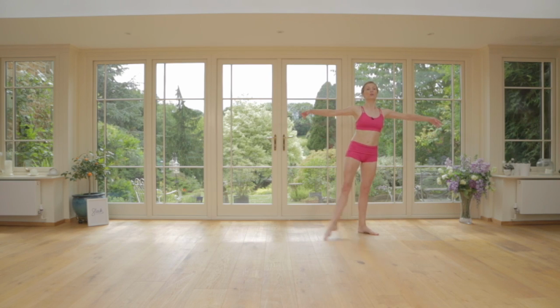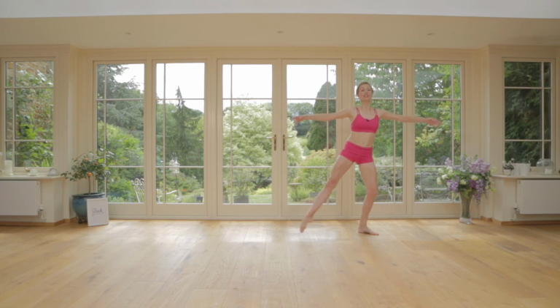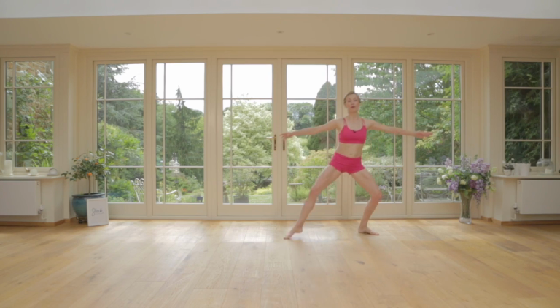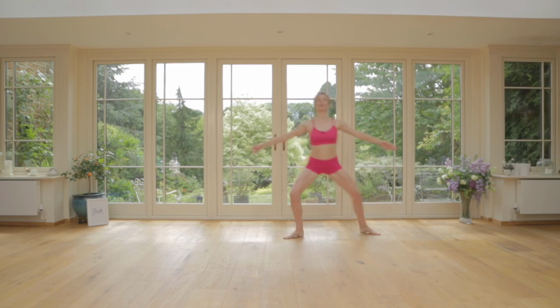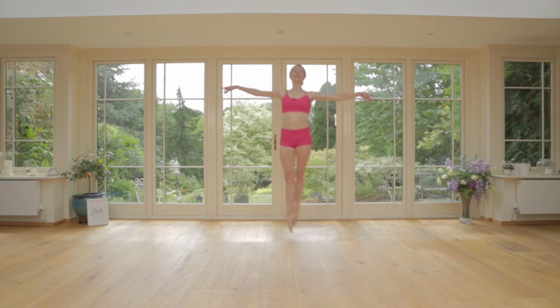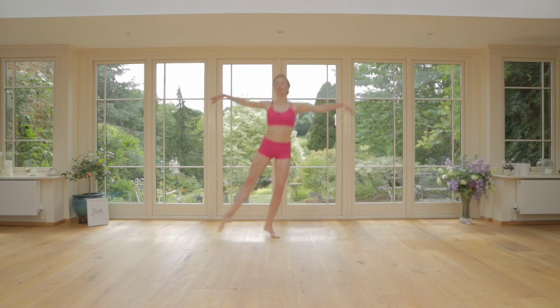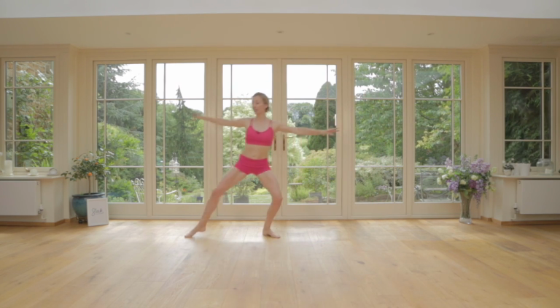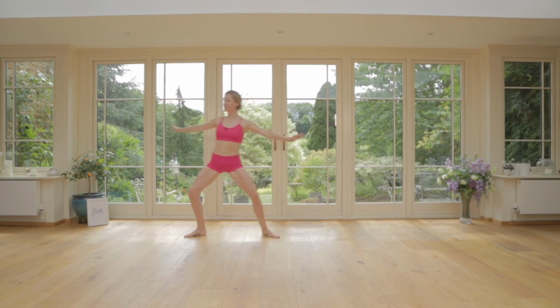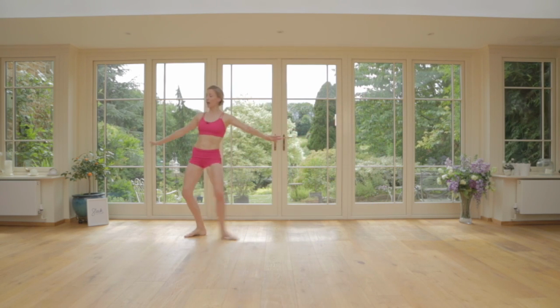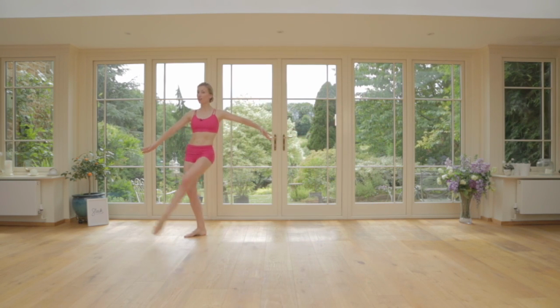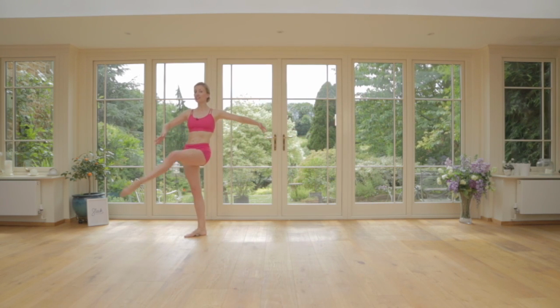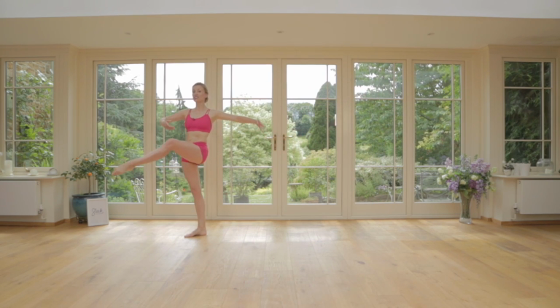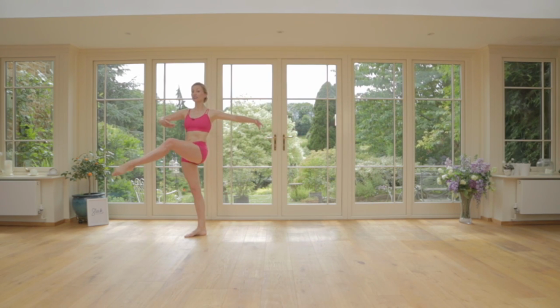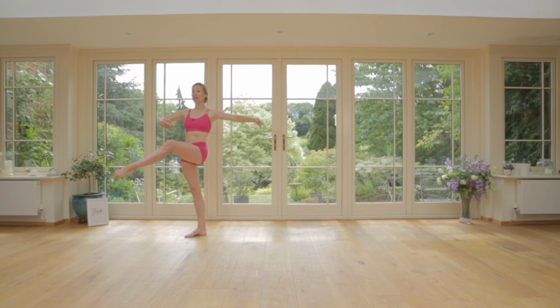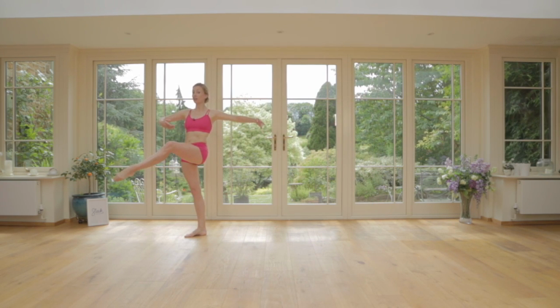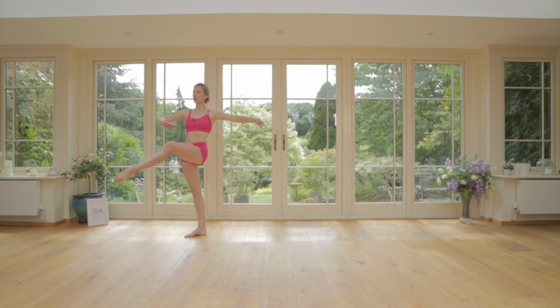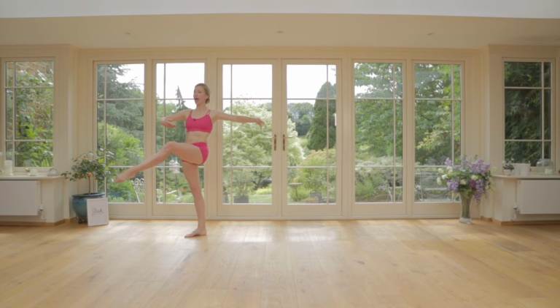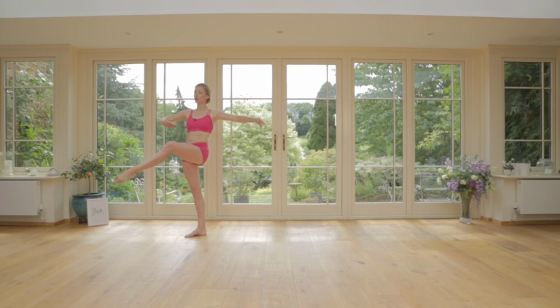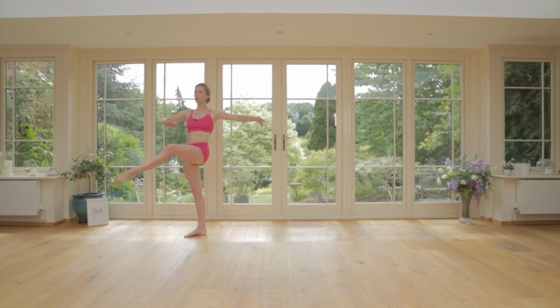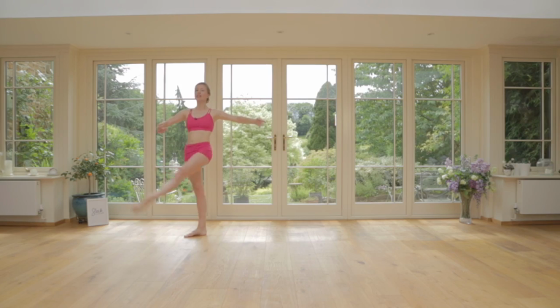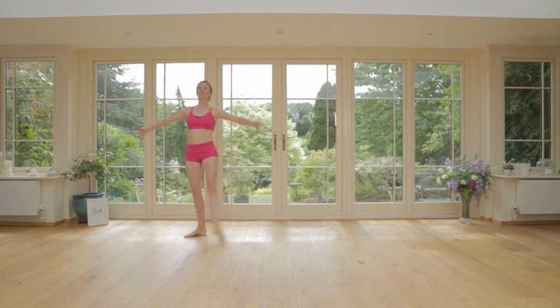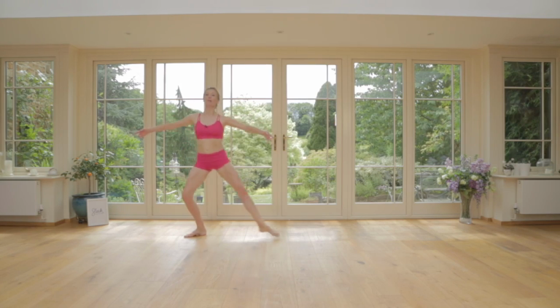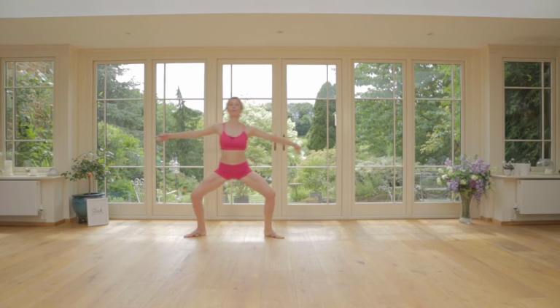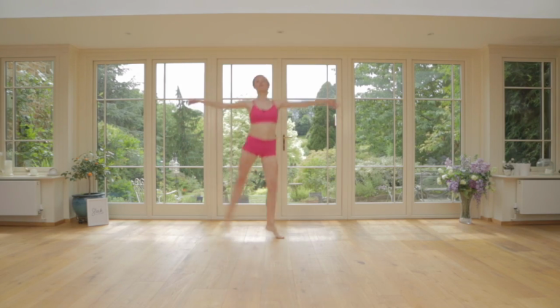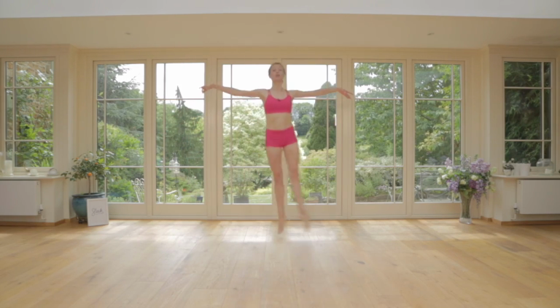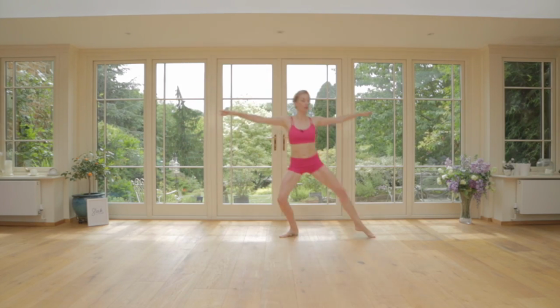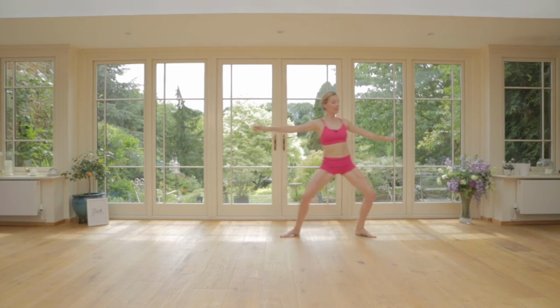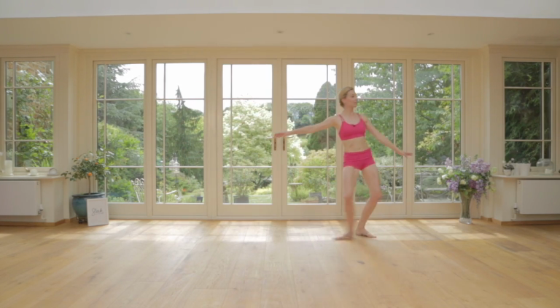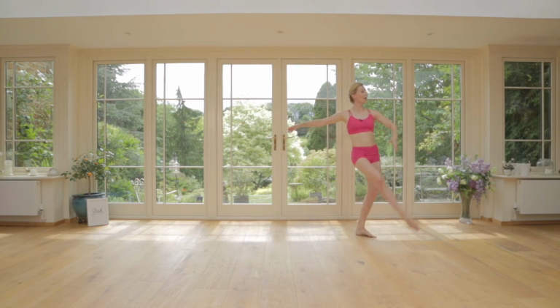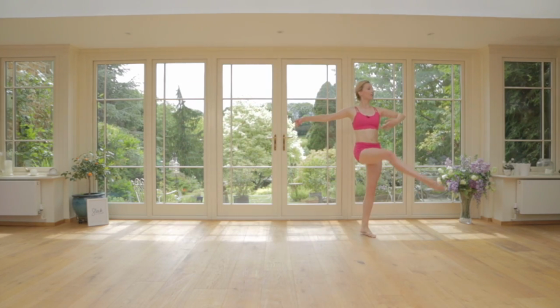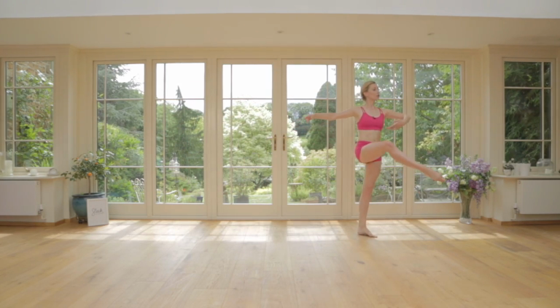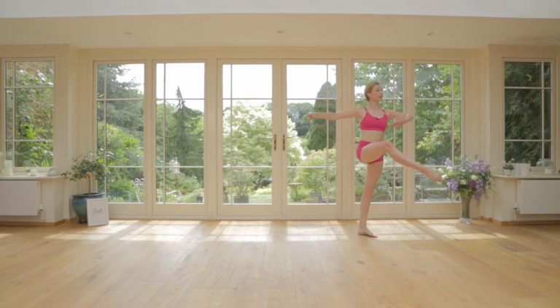So we step up, lift and step. This is still definitely without the jump. Step up, lift, push off two legs and twist.